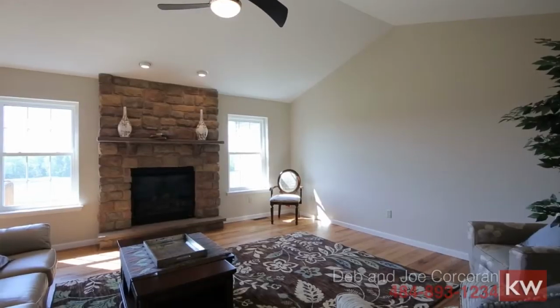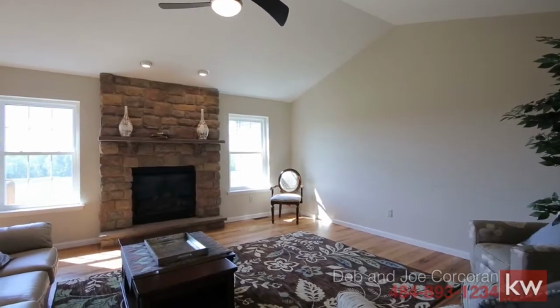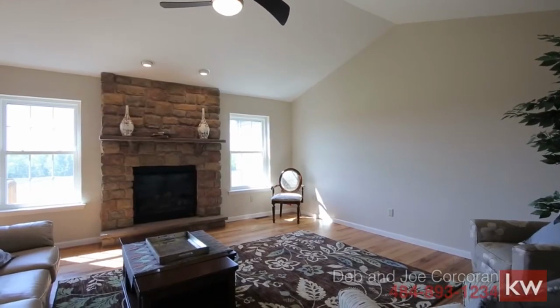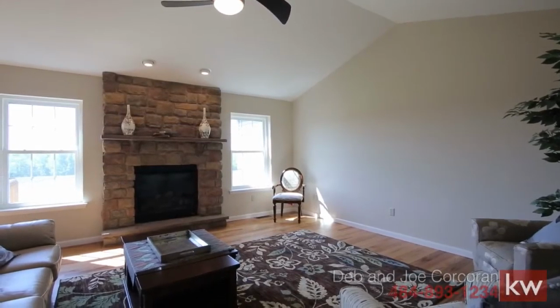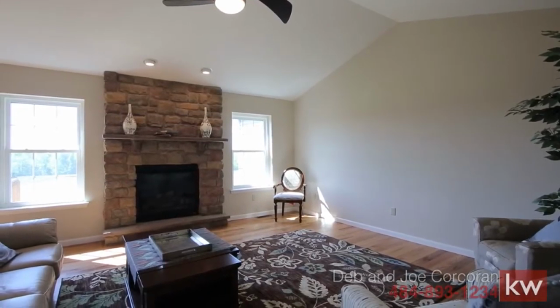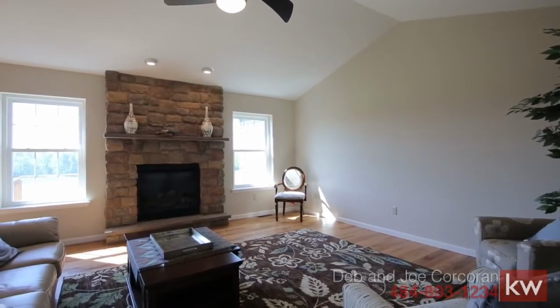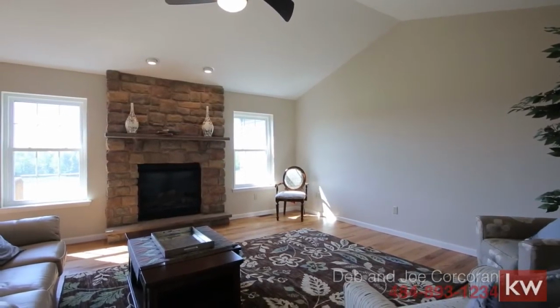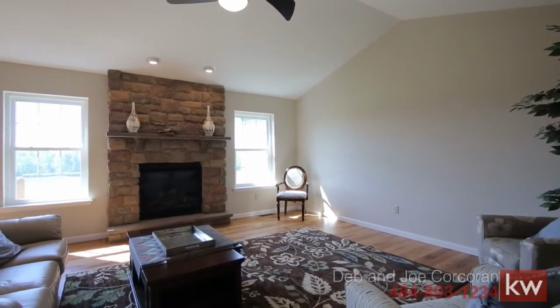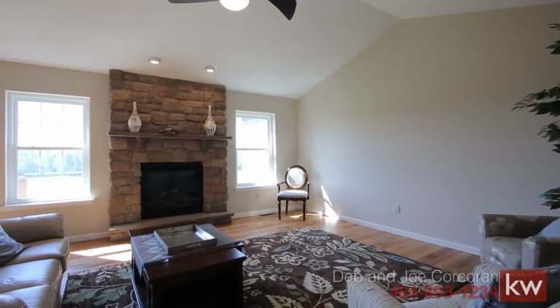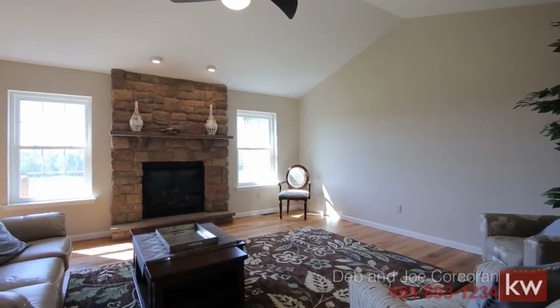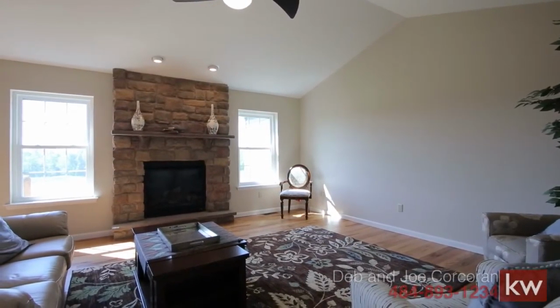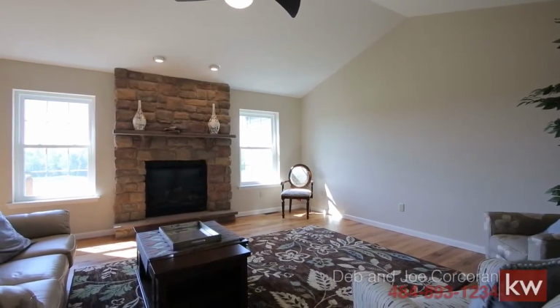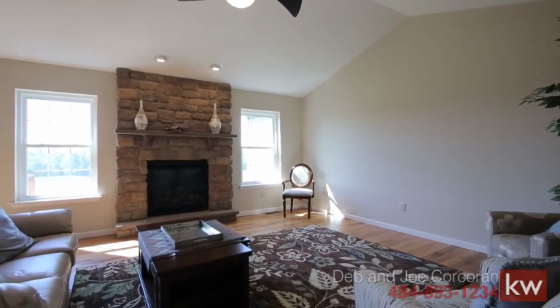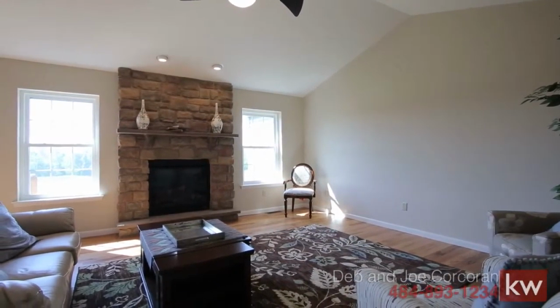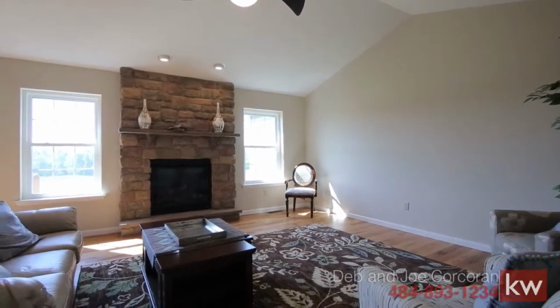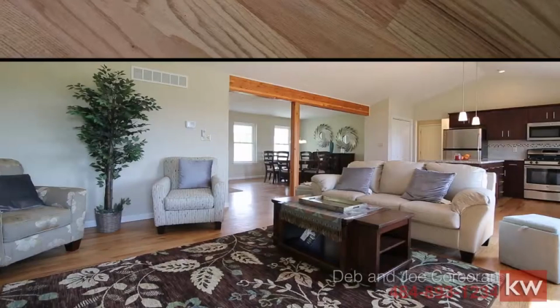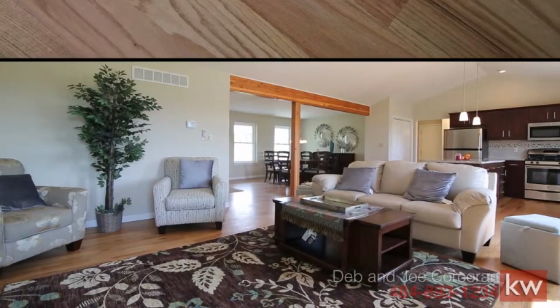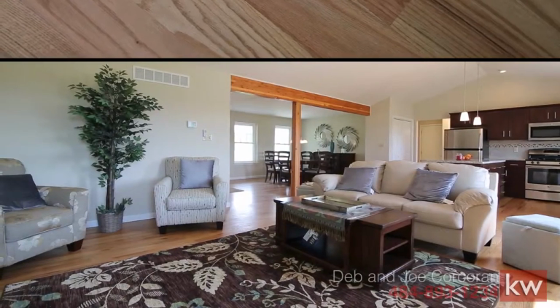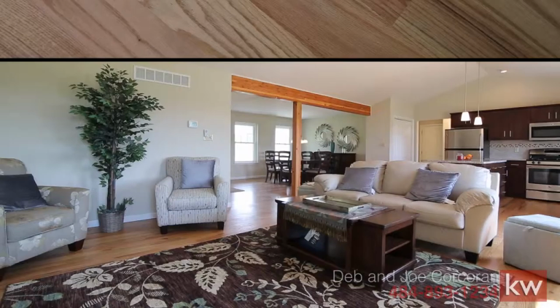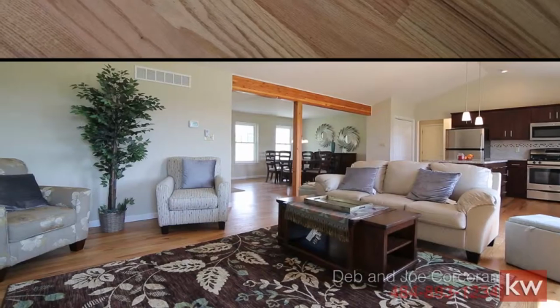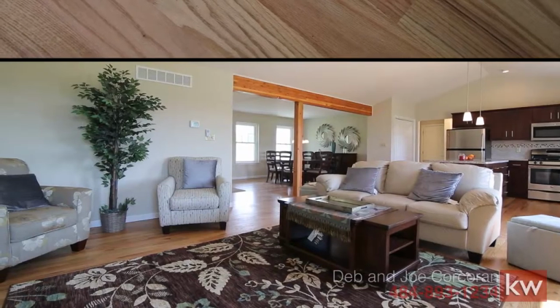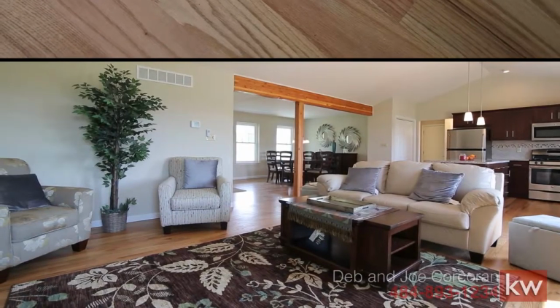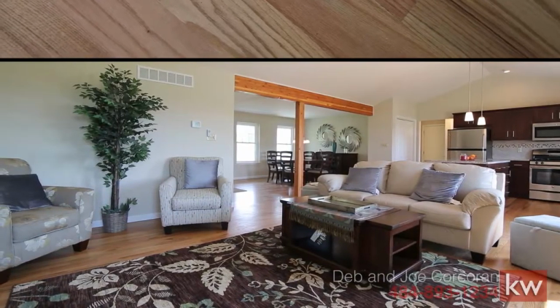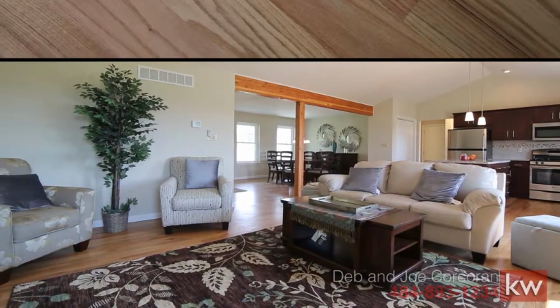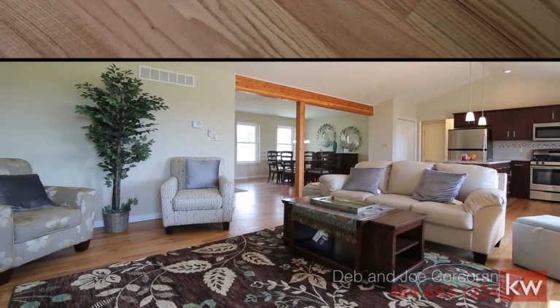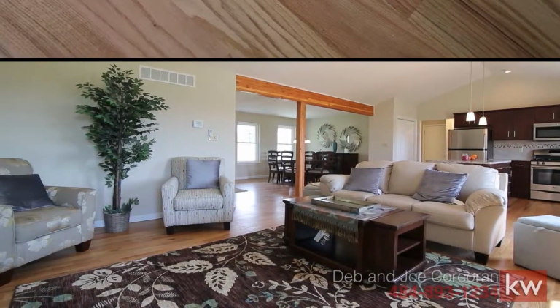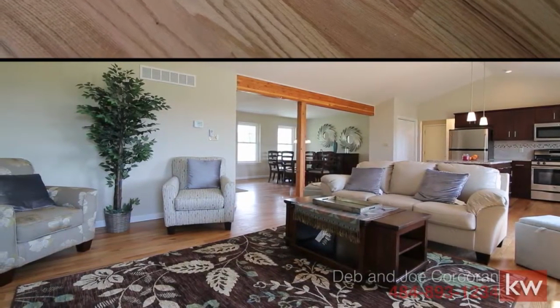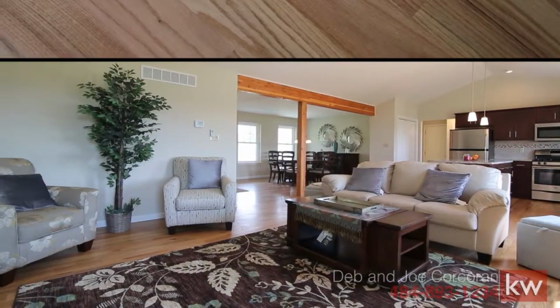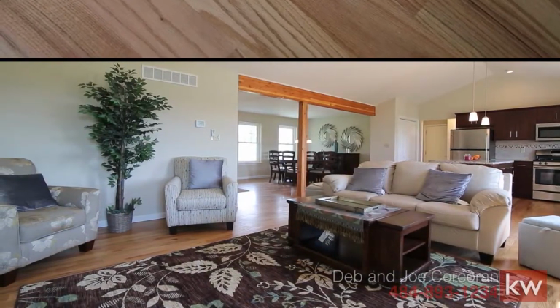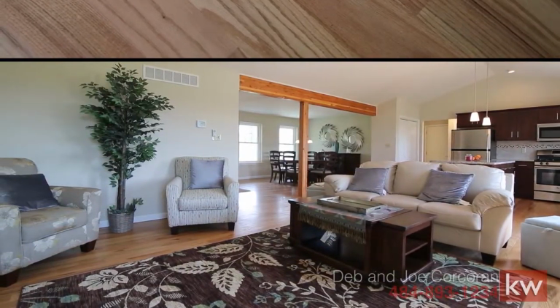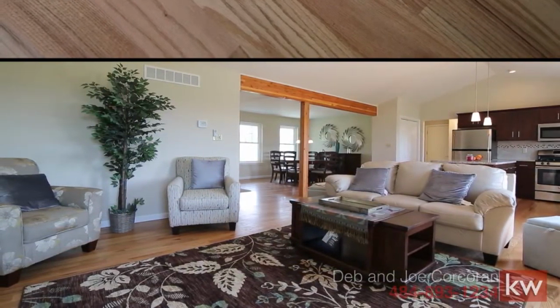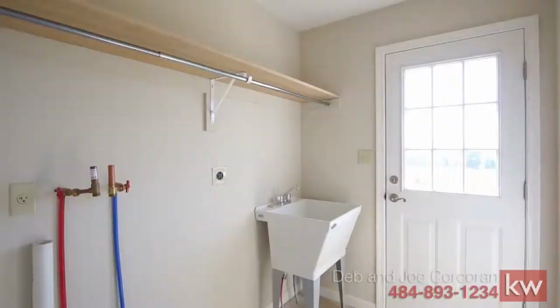The centerpiece of the living room is the stone fireplace and the gorgeous hardwood flooring, which runs throughout most of this home.